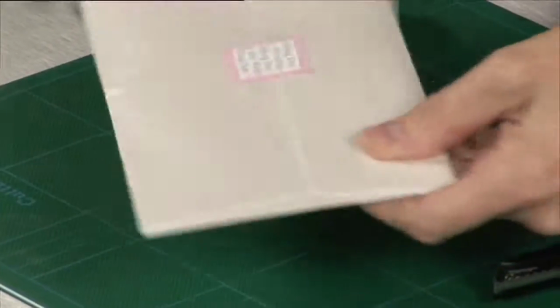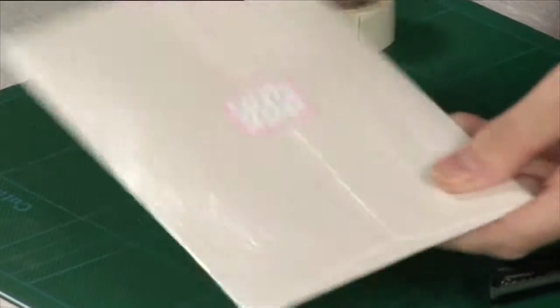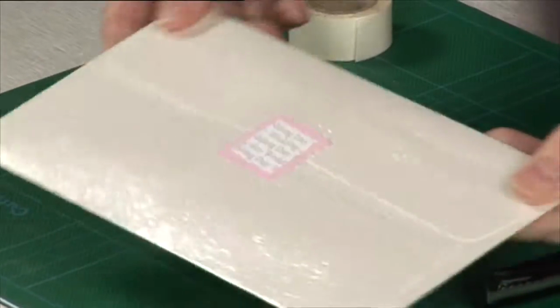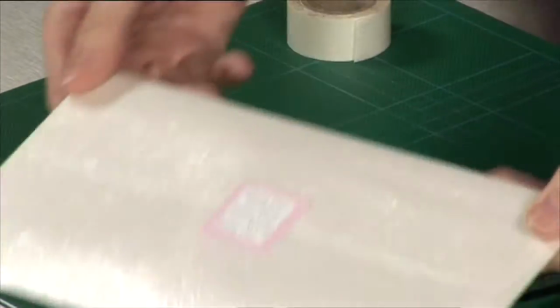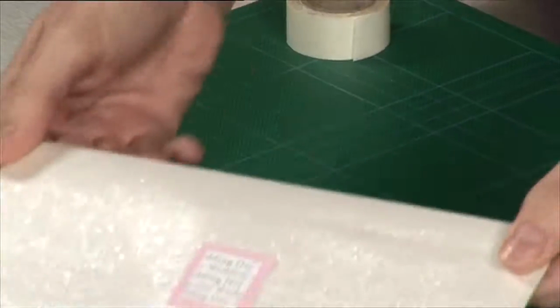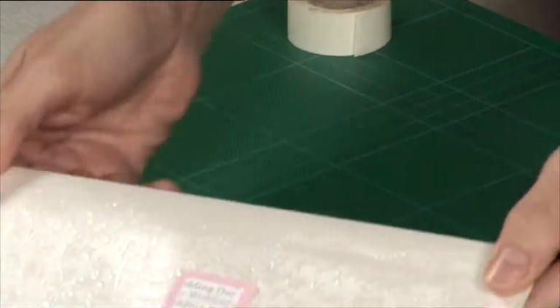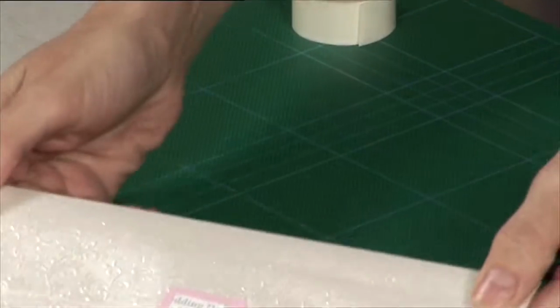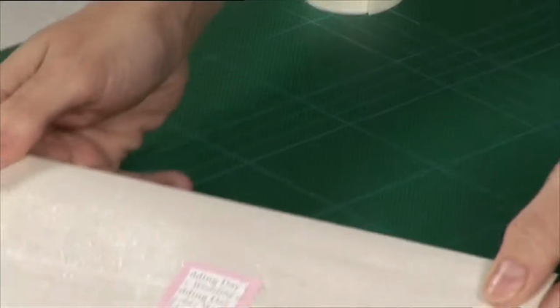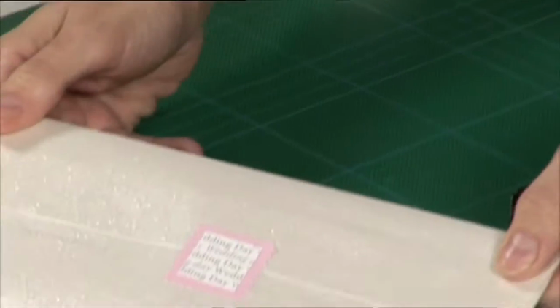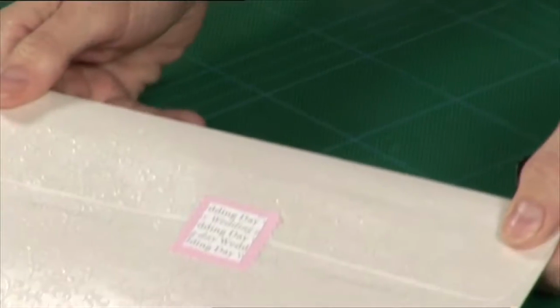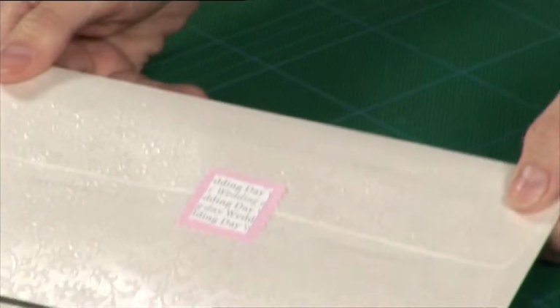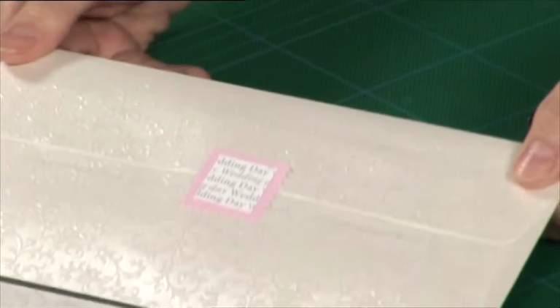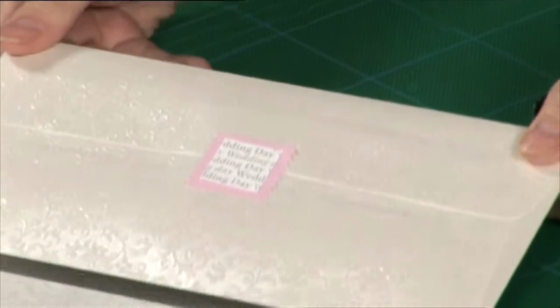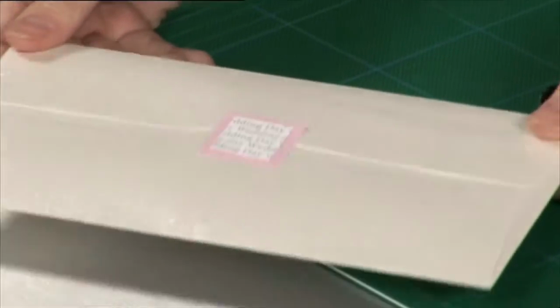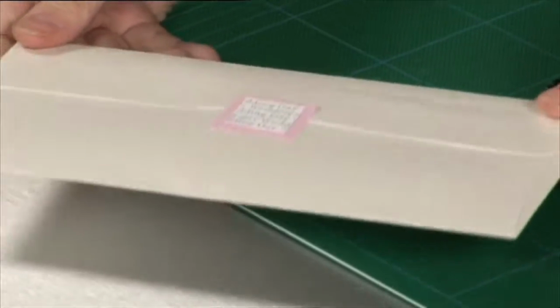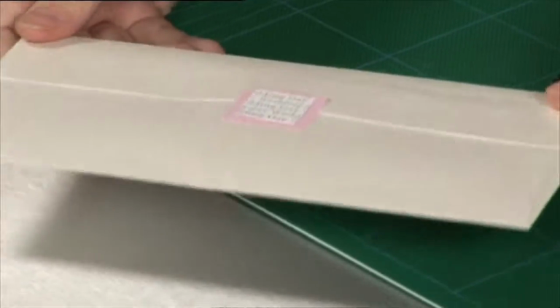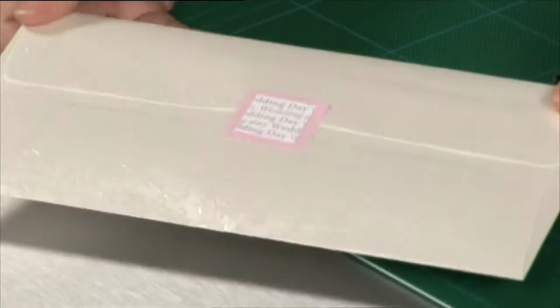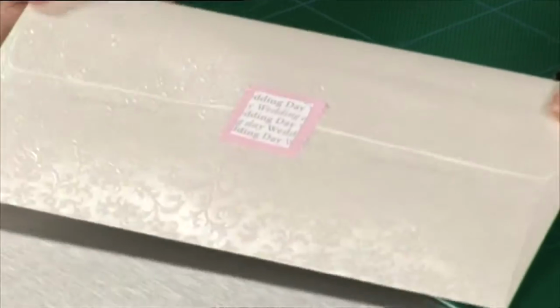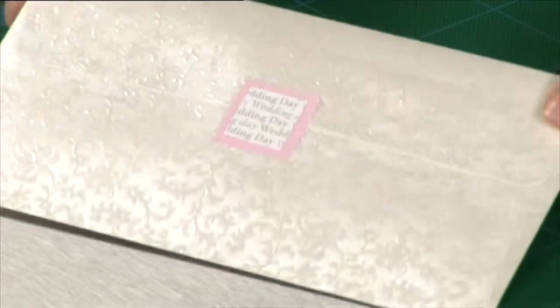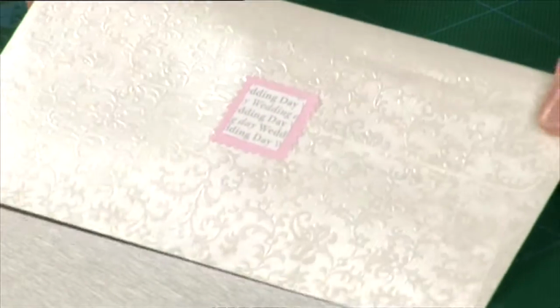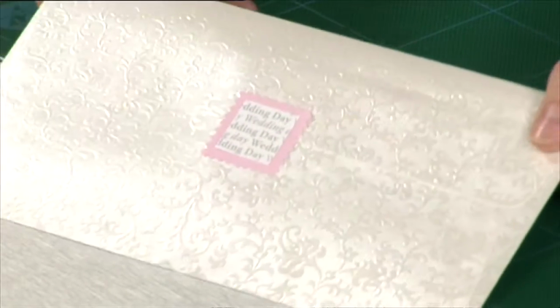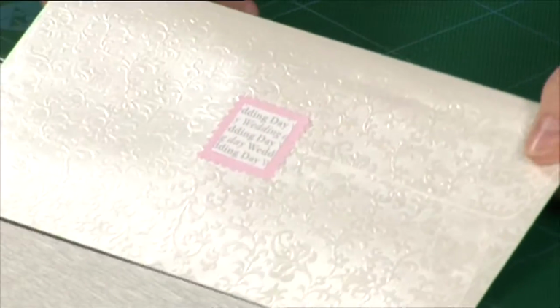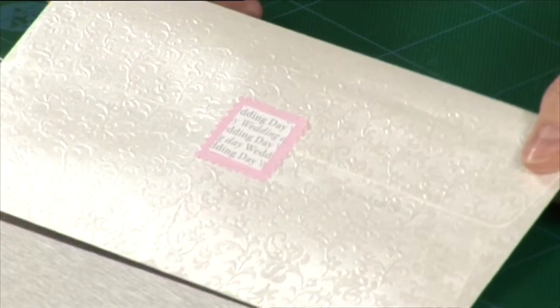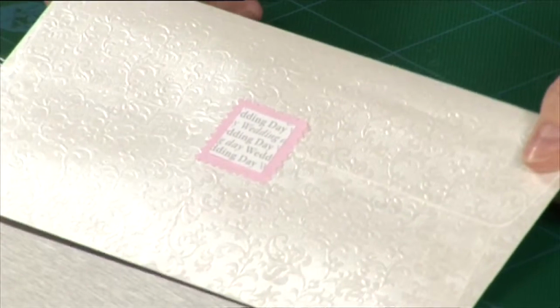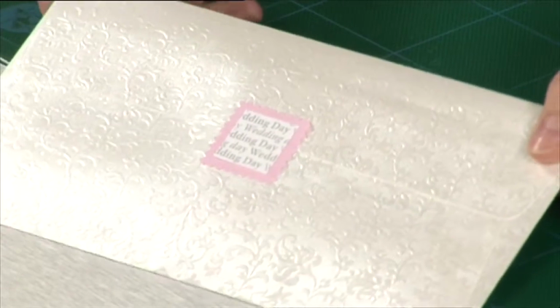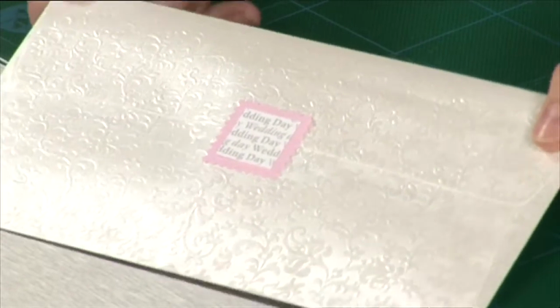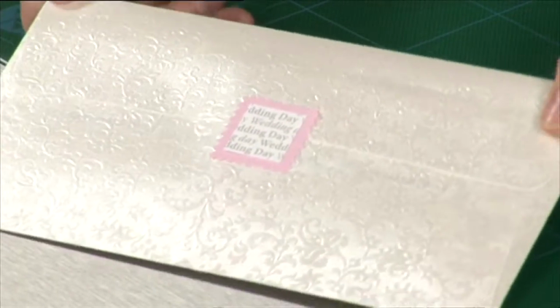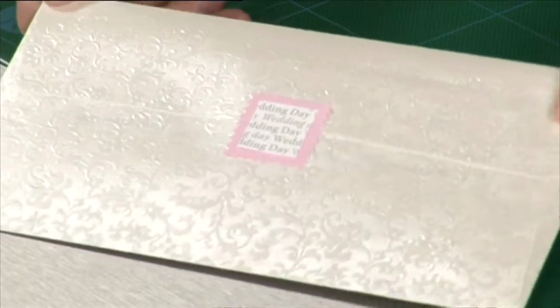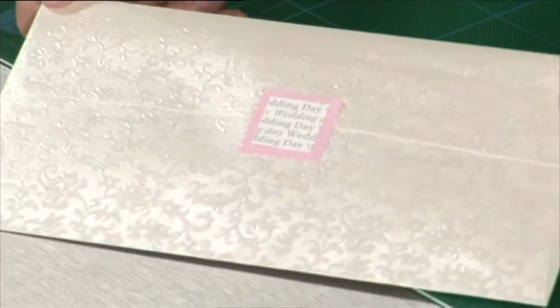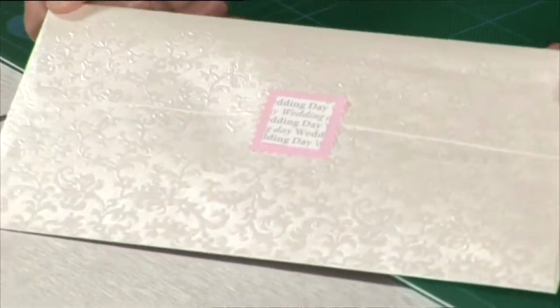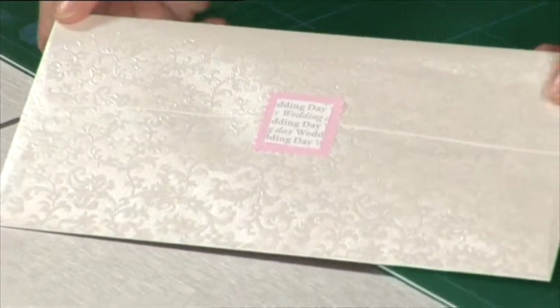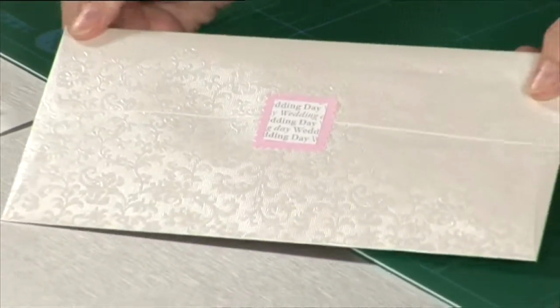It's a good idea to print up address labels to use on the front of envelopes like these, rather than trying to write on the embossed surface.